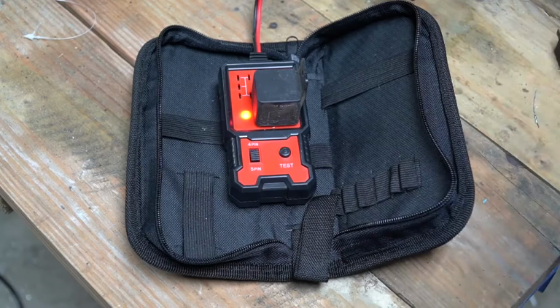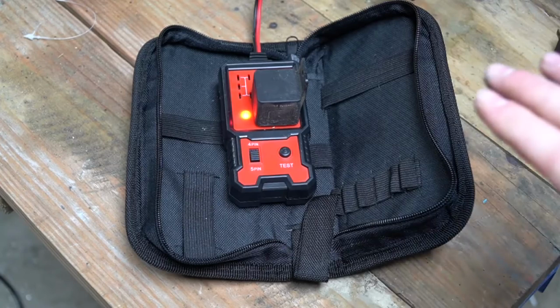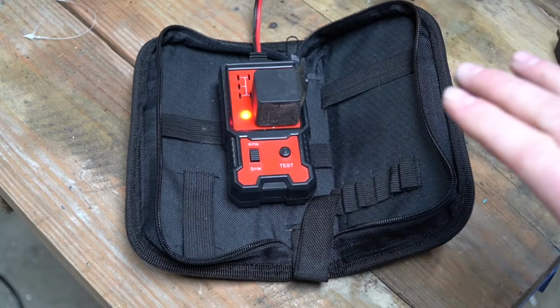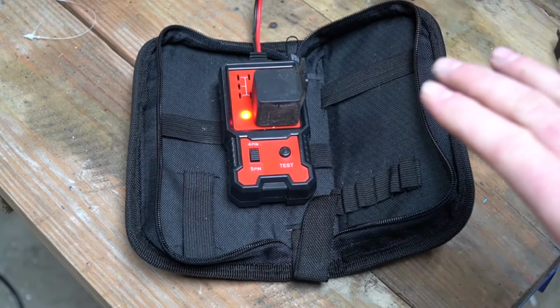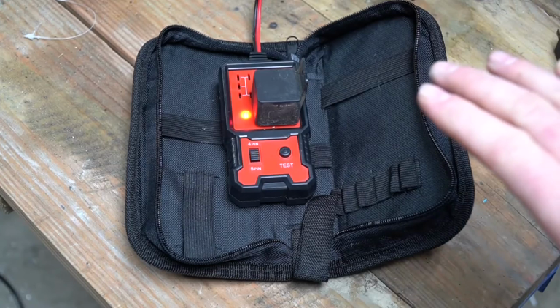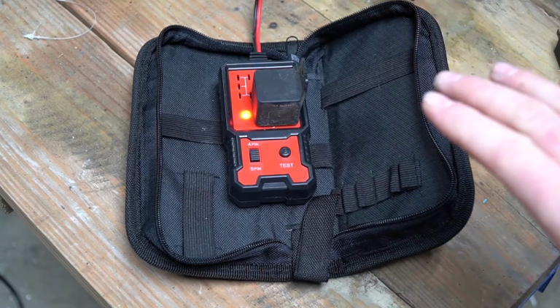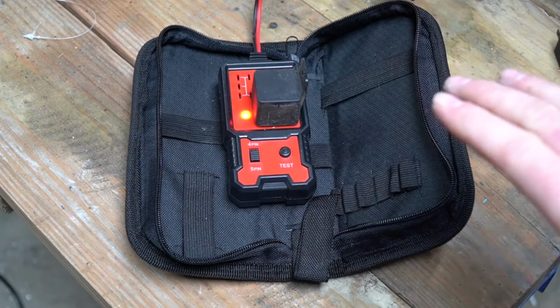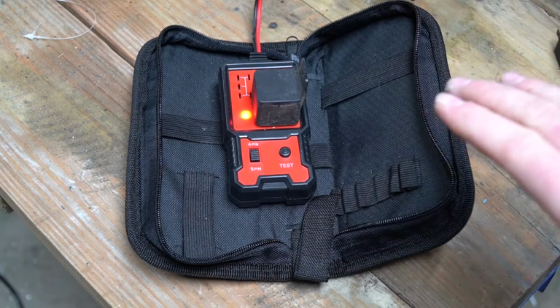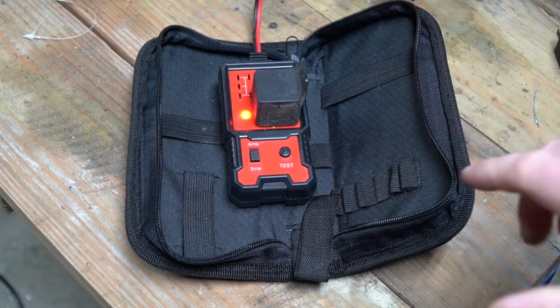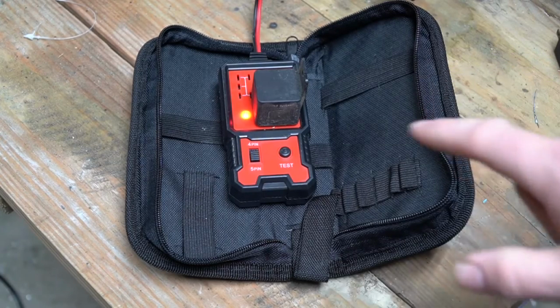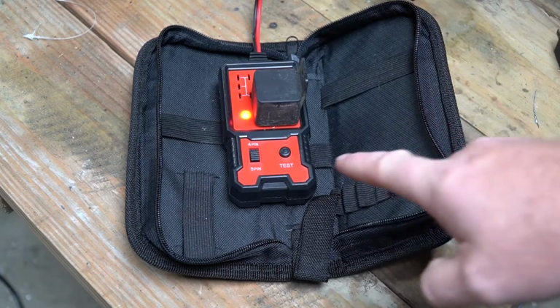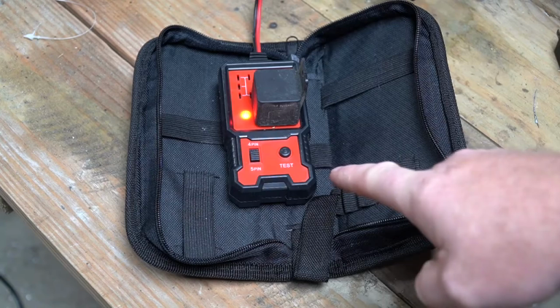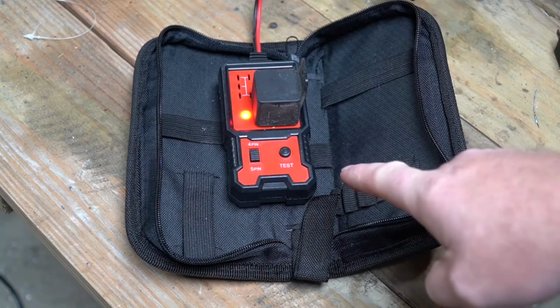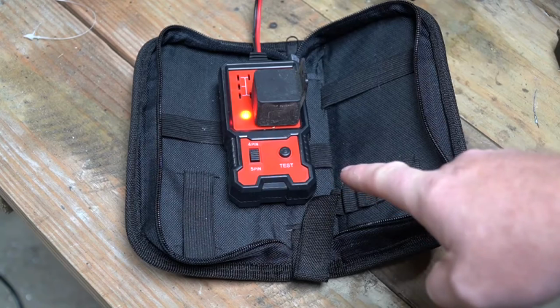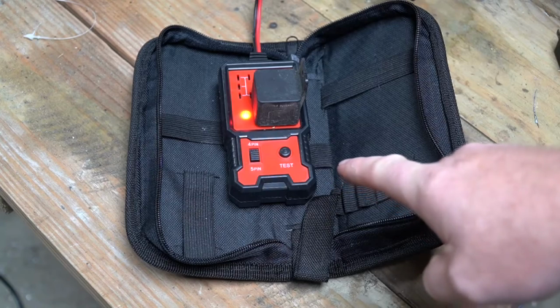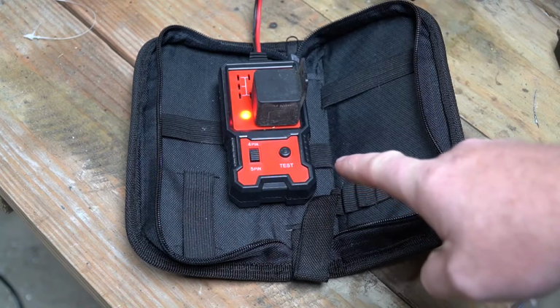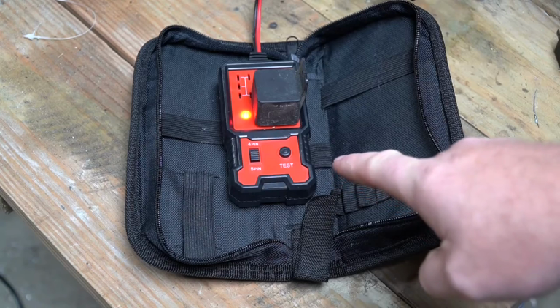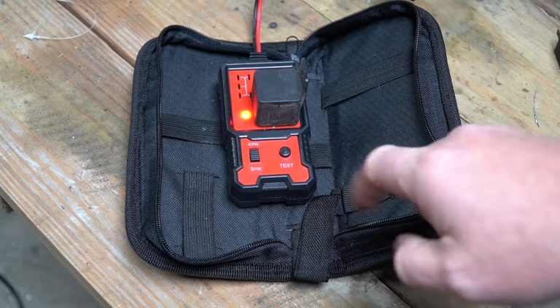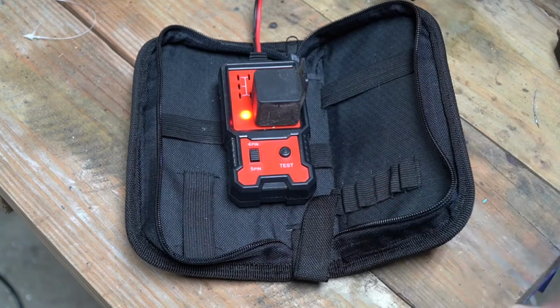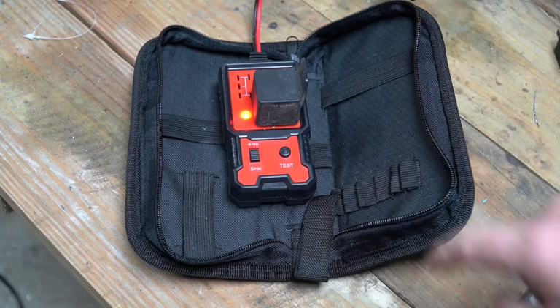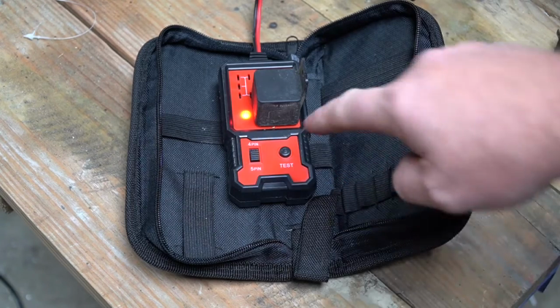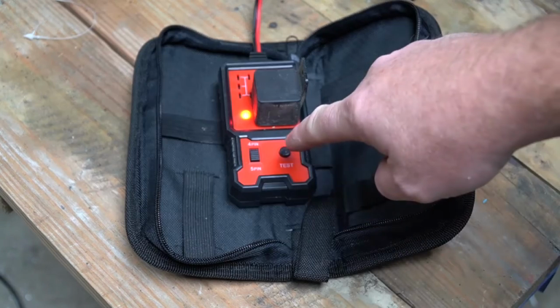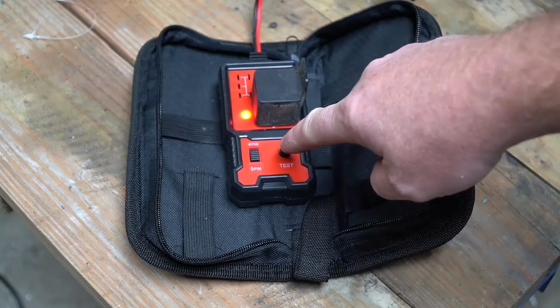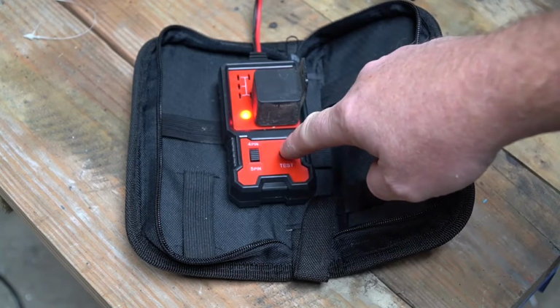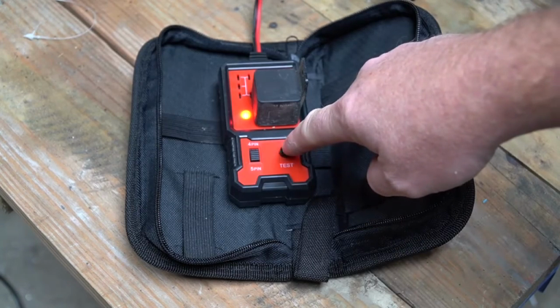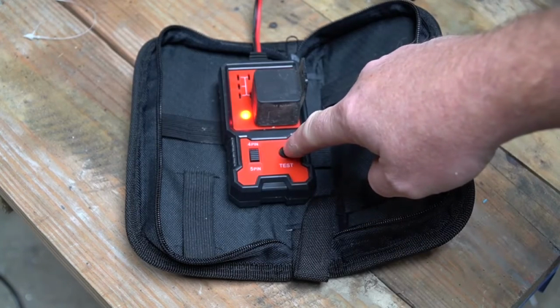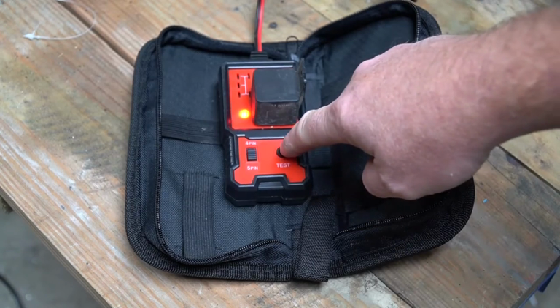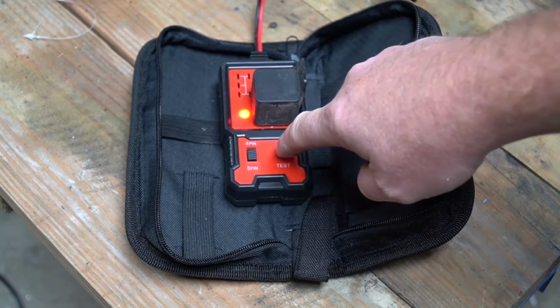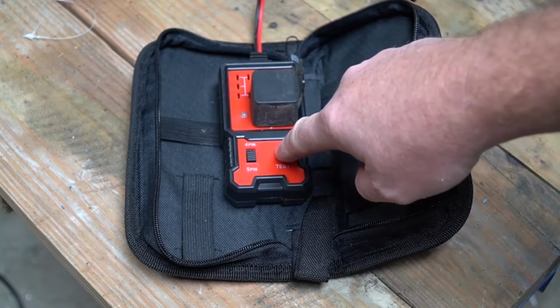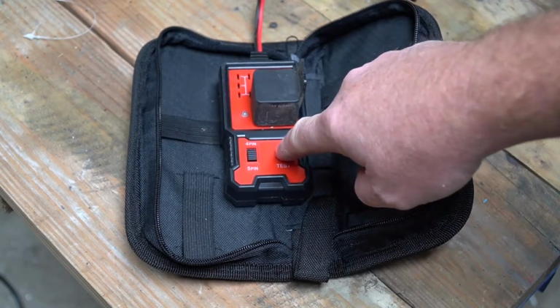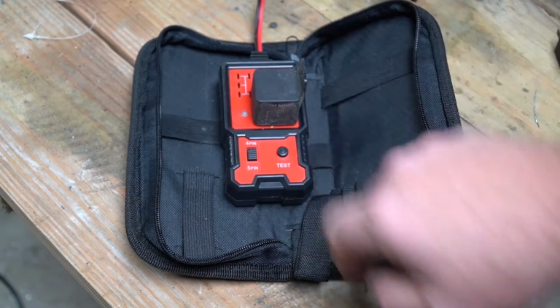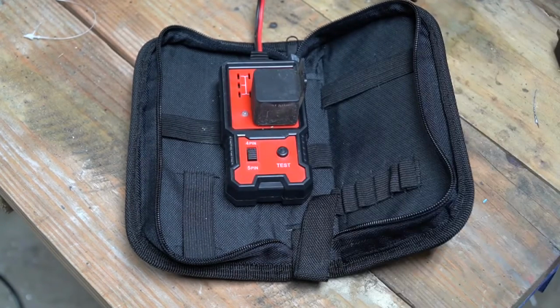All of that sounds good, unless you ordered the cheapest relay tester from Amazon like I did — and it is broken right out of the box.